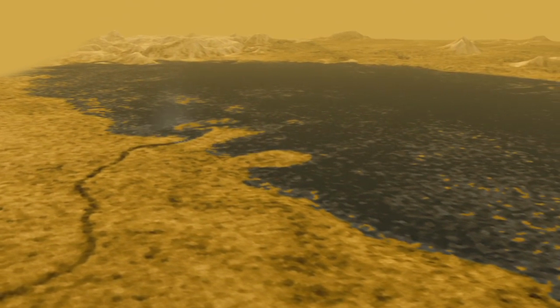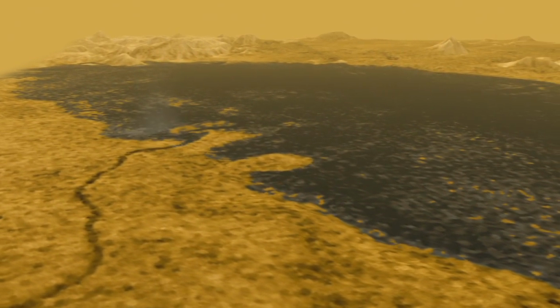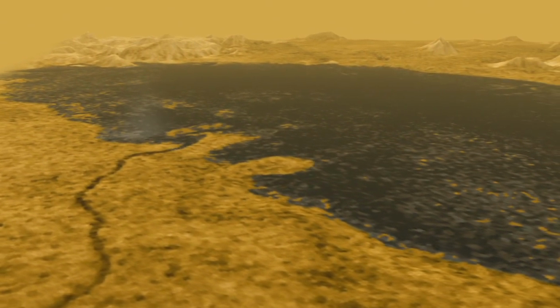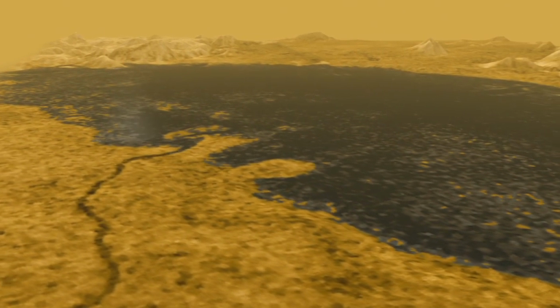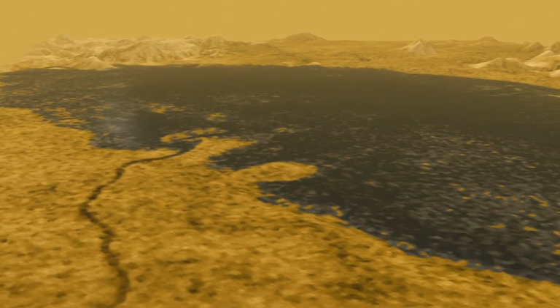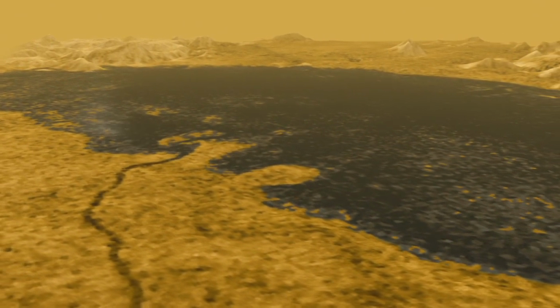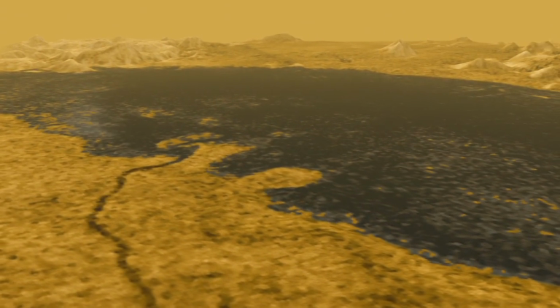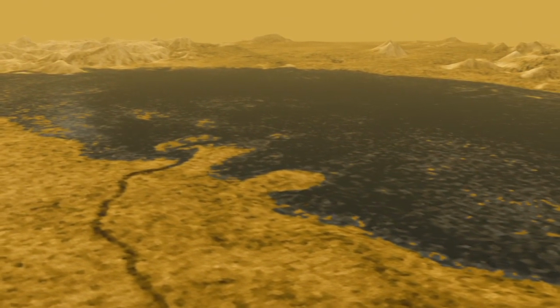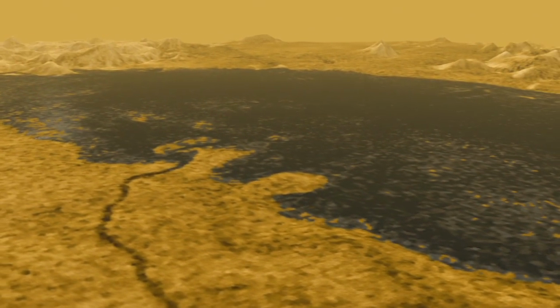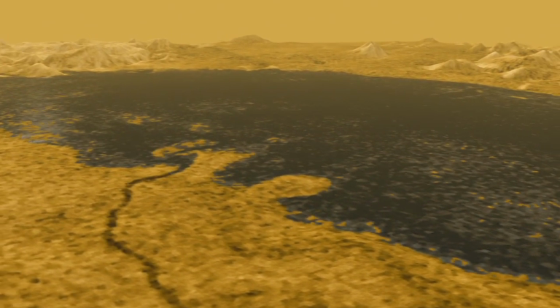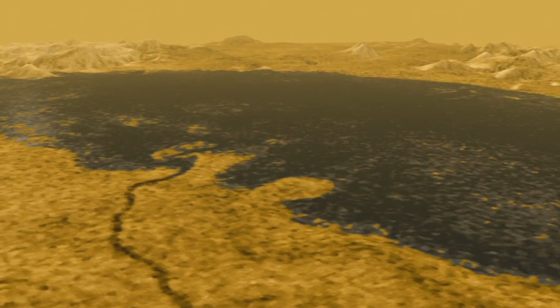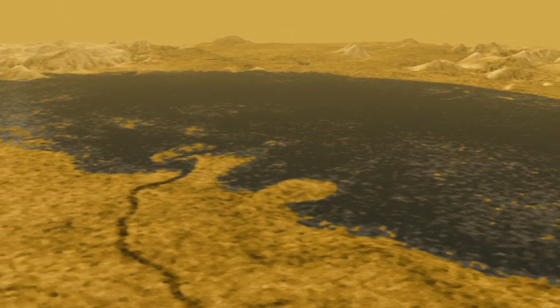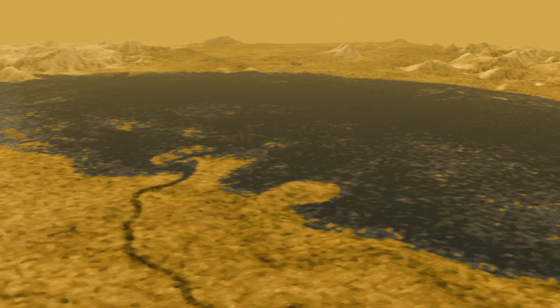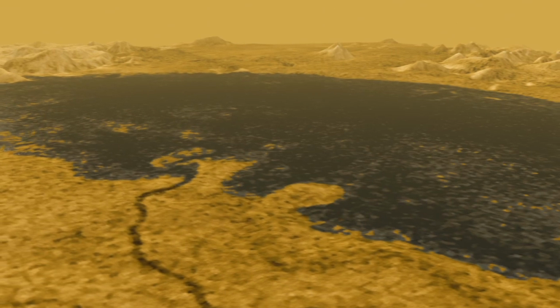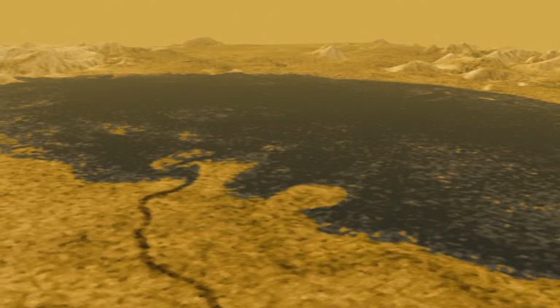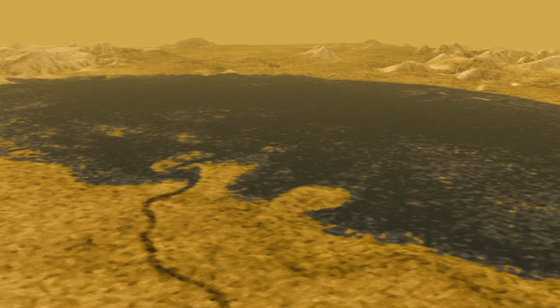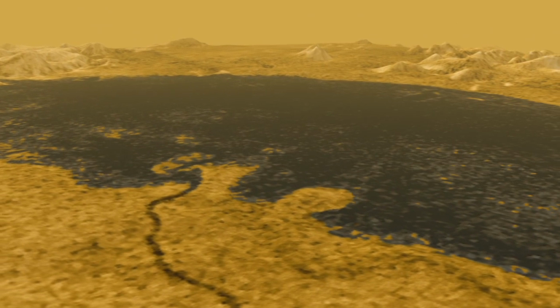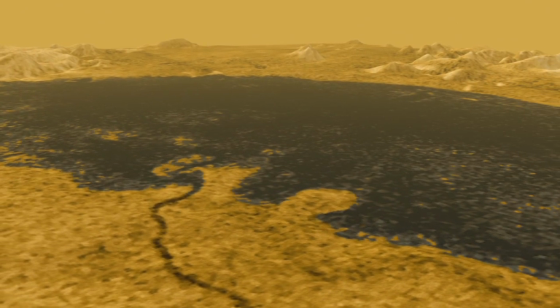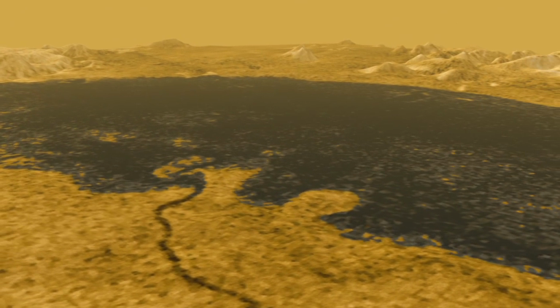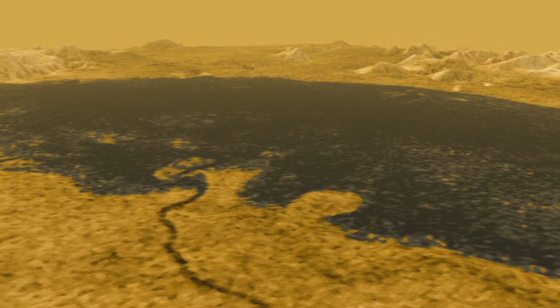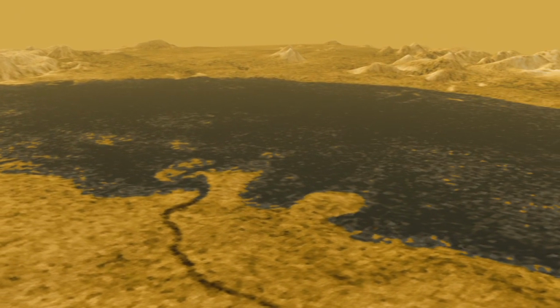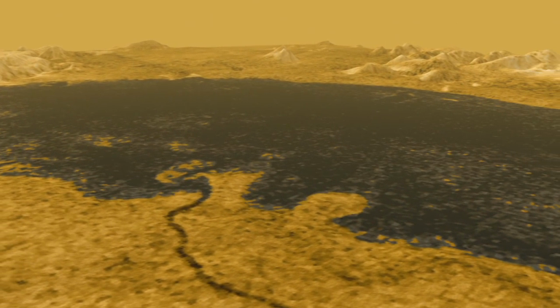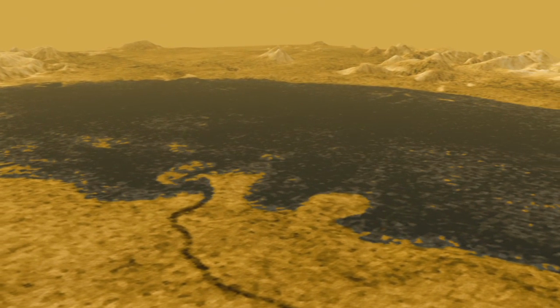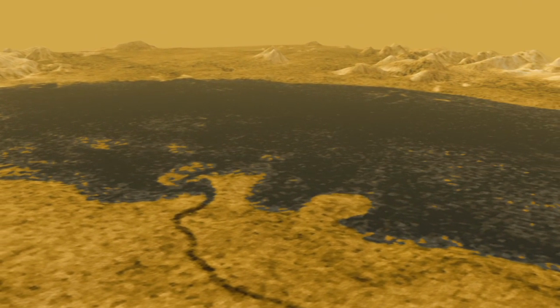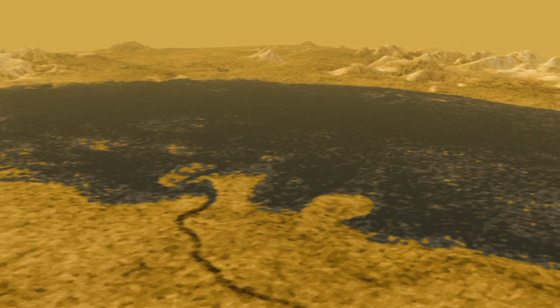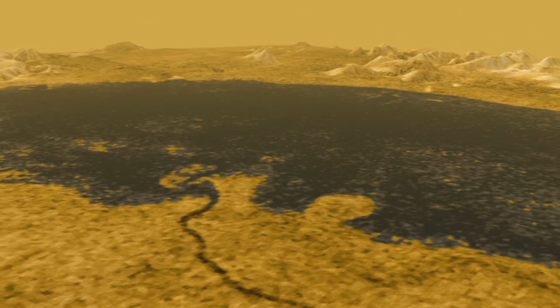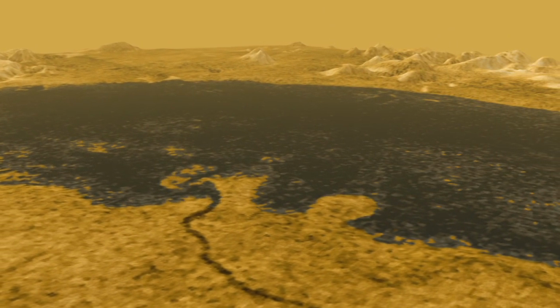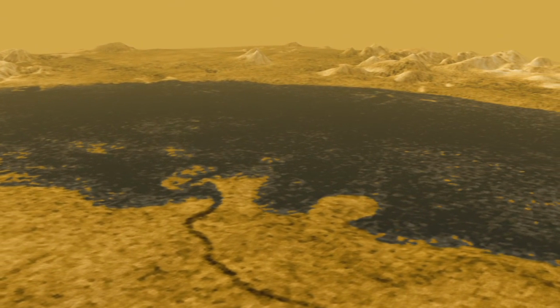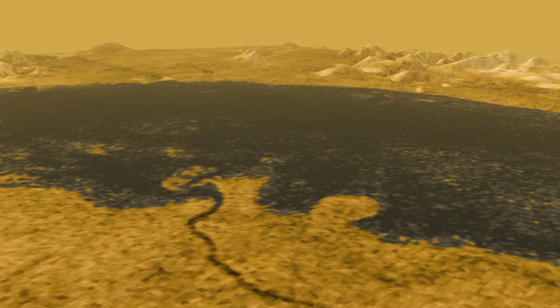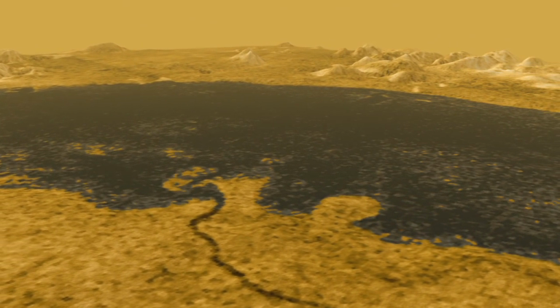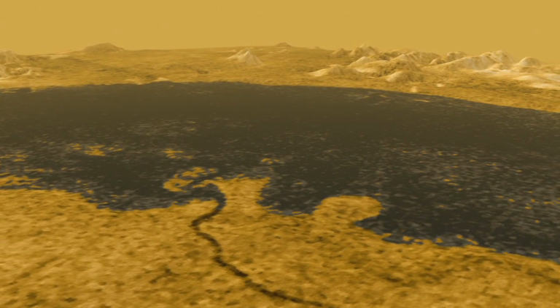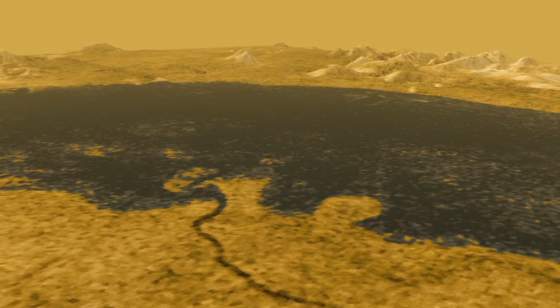Ontario's shore is surprisingly like earthly lake shores. Pretty amazing to find something this Earth-like 800 million miles away.